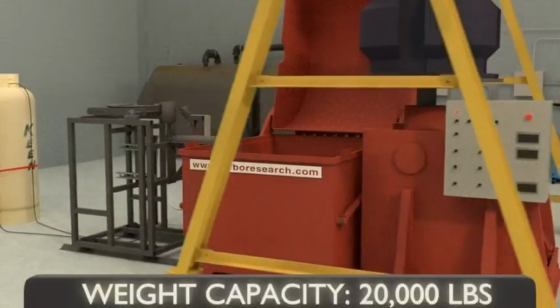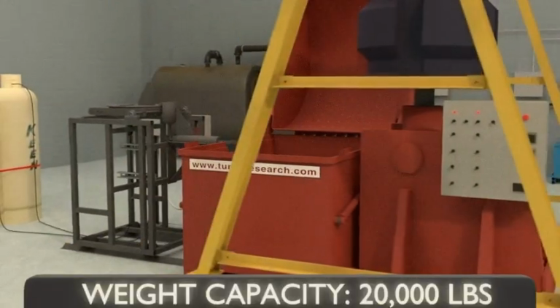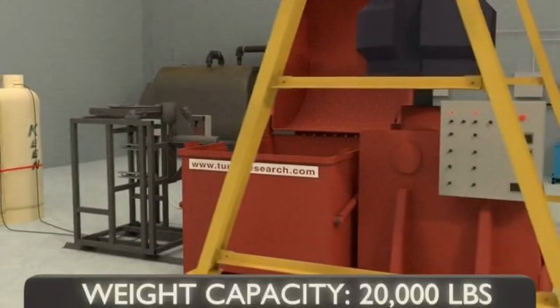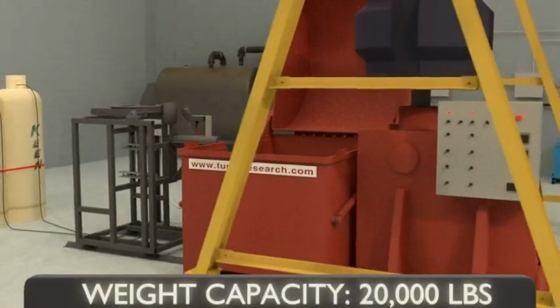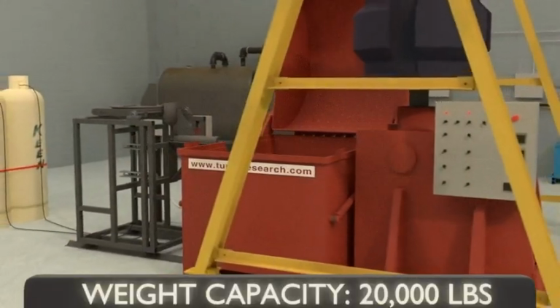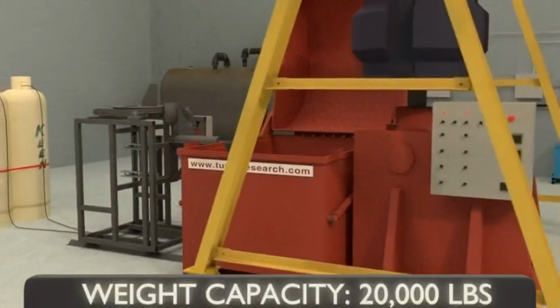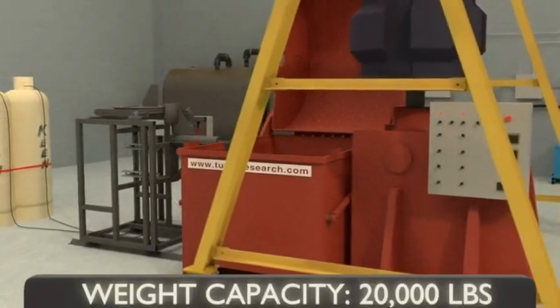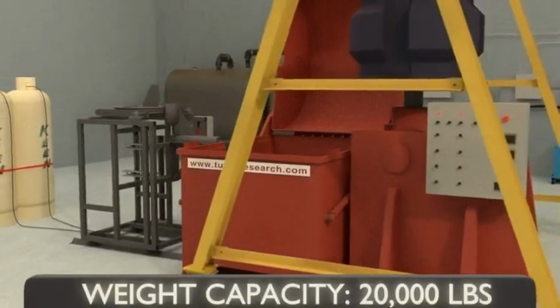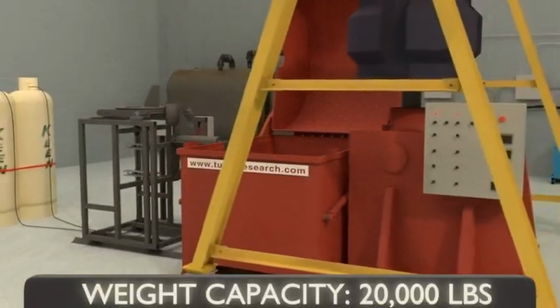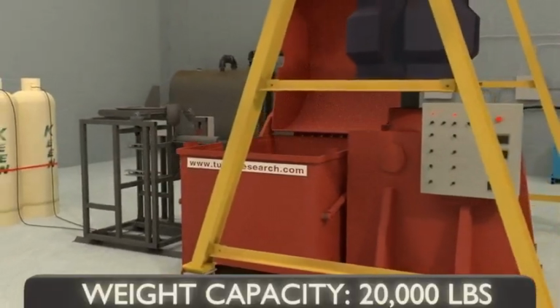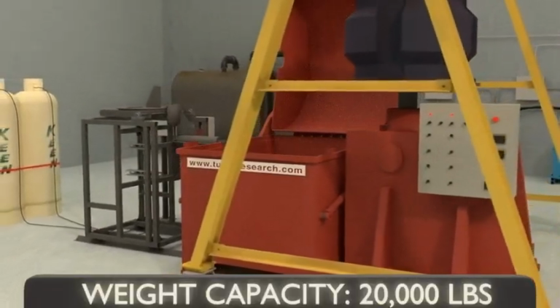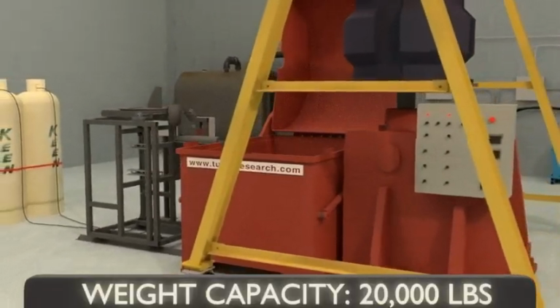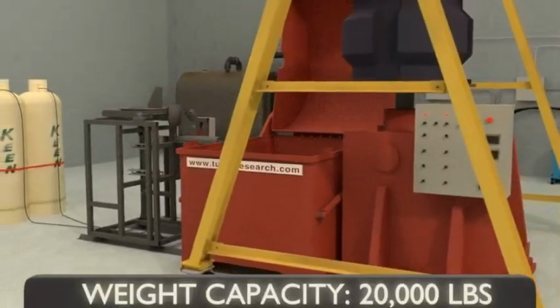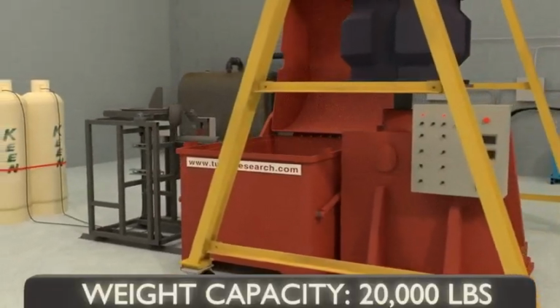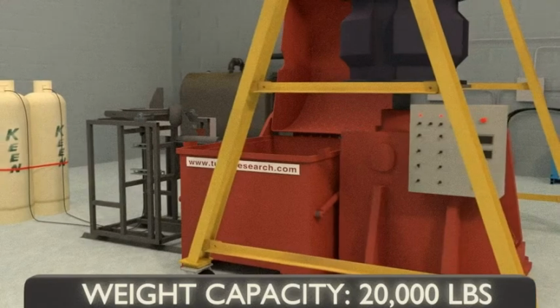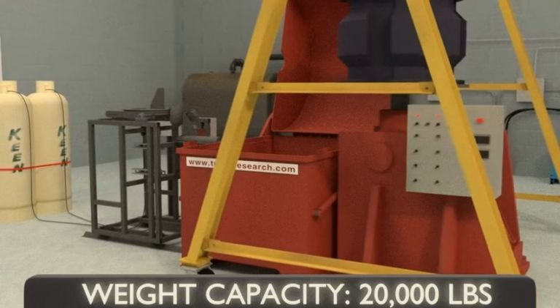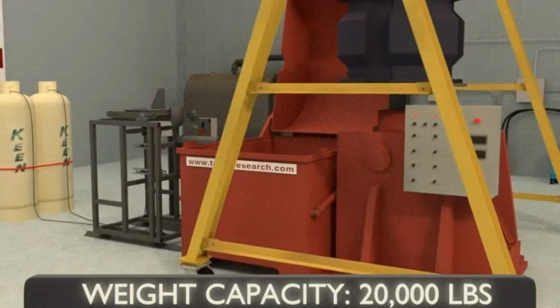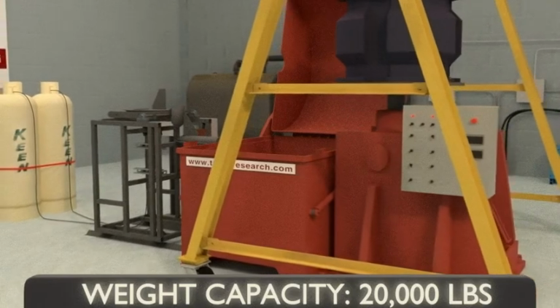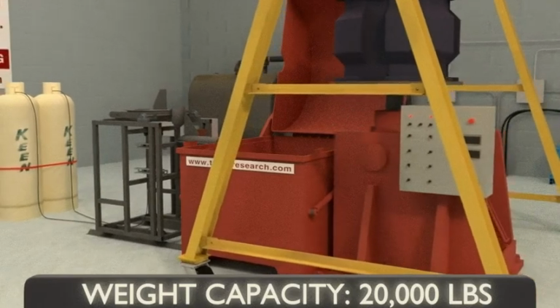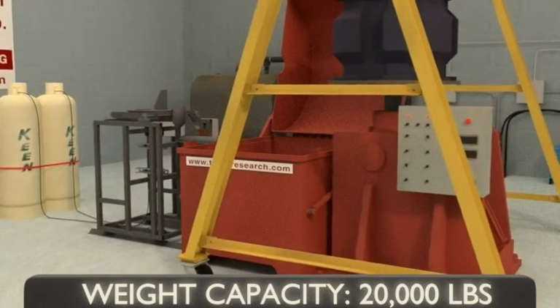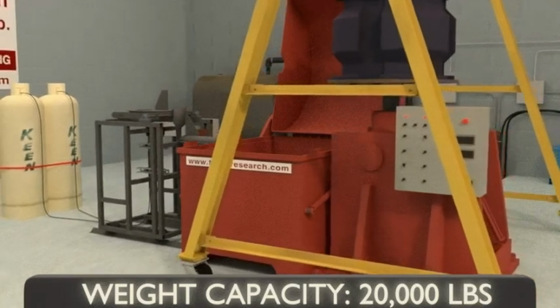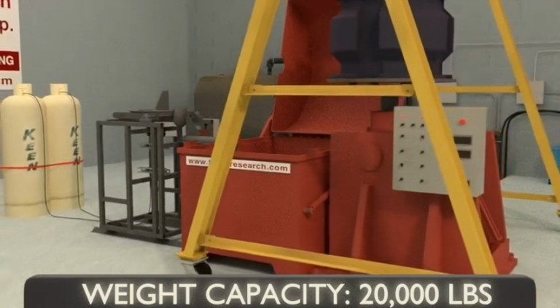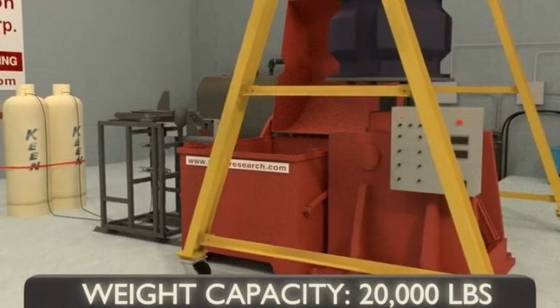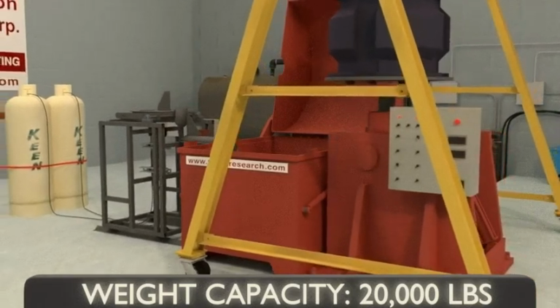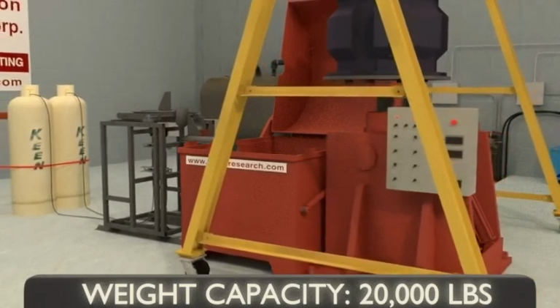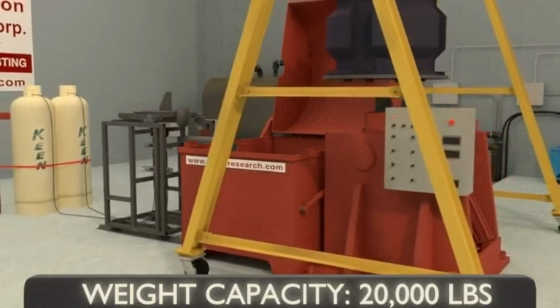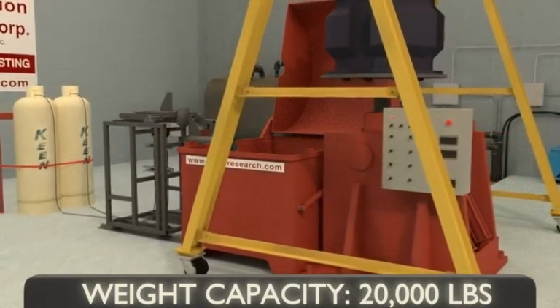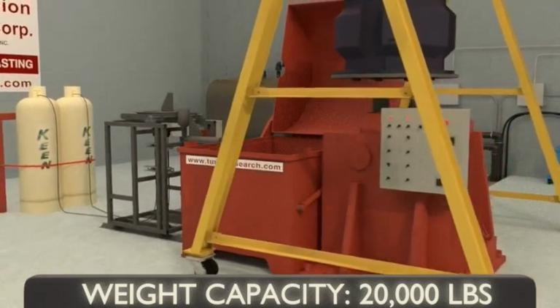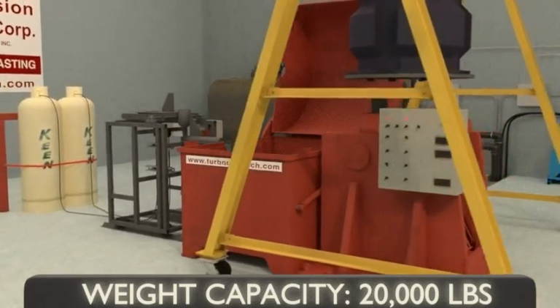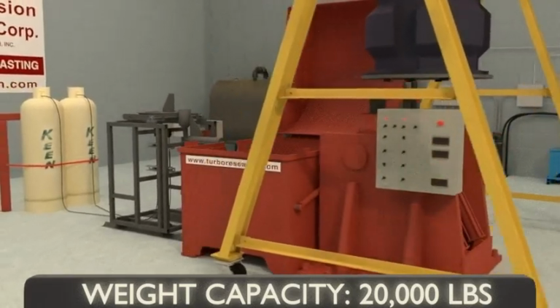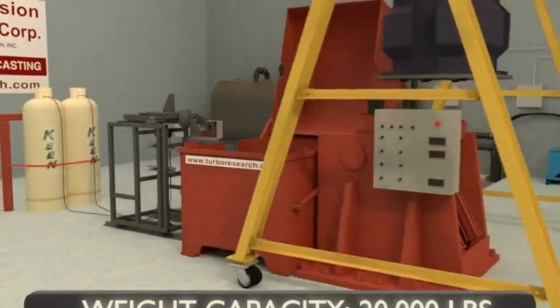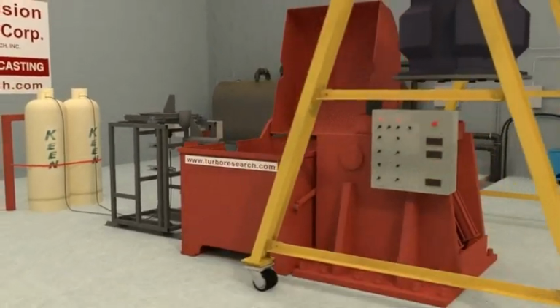TRI can centrifugally cast bearings up to 20,000 pounds width and diameters up to 70 inches.